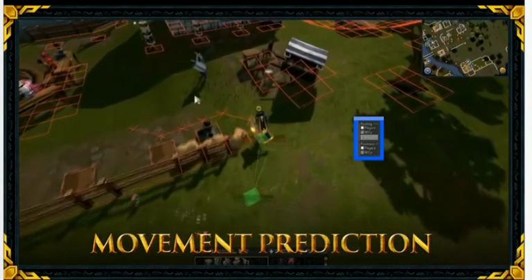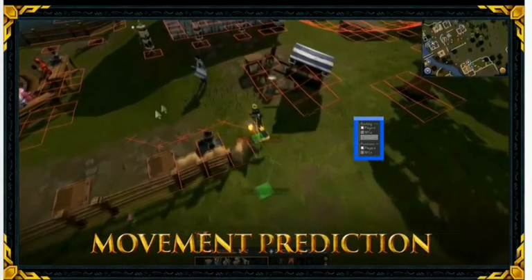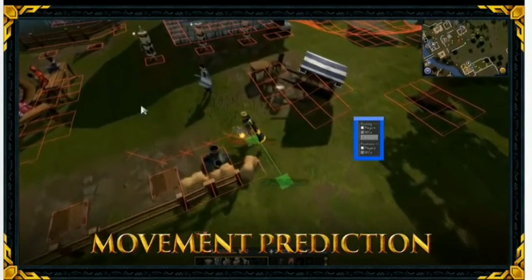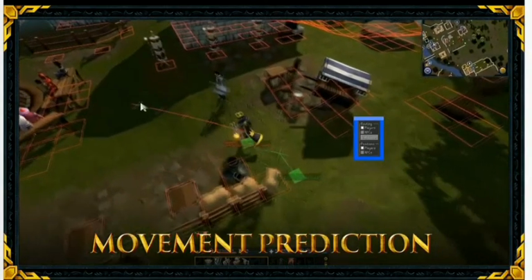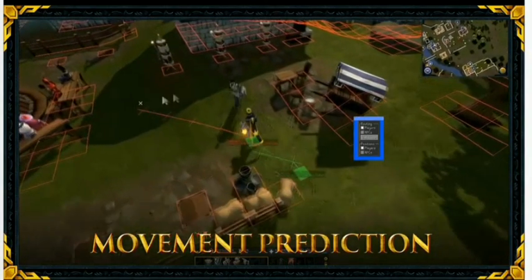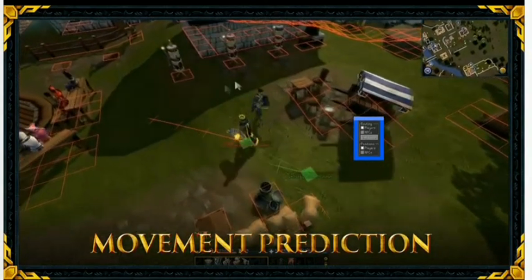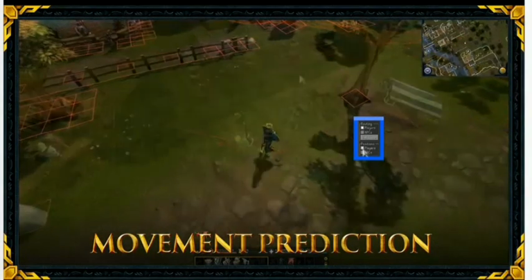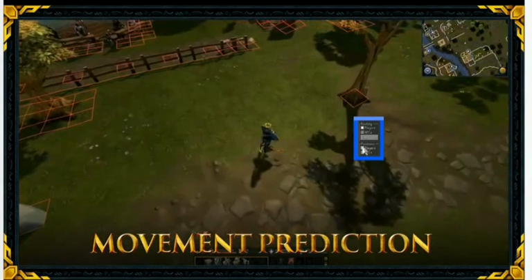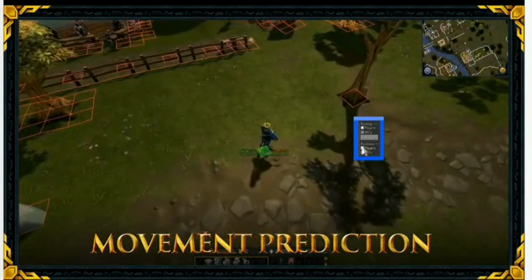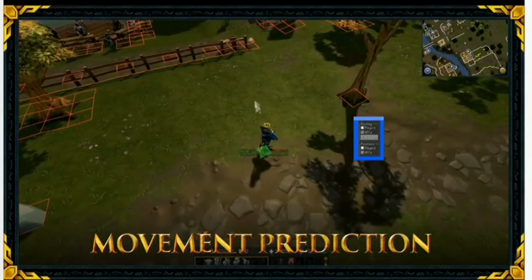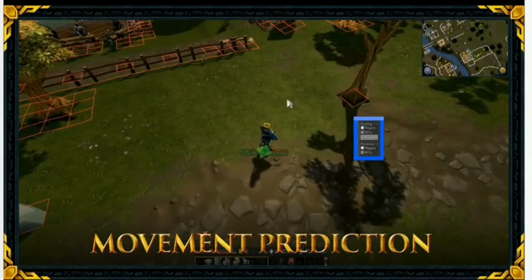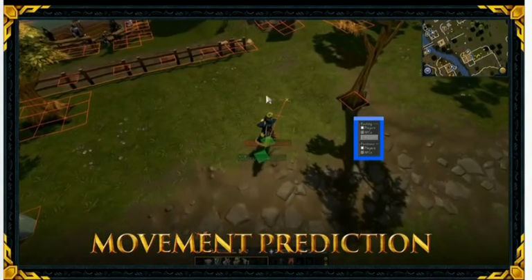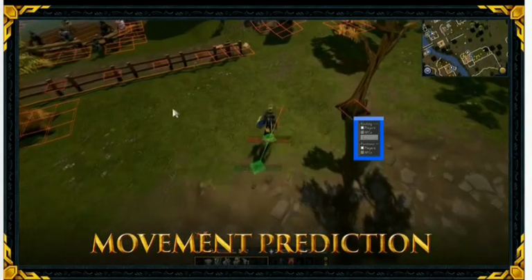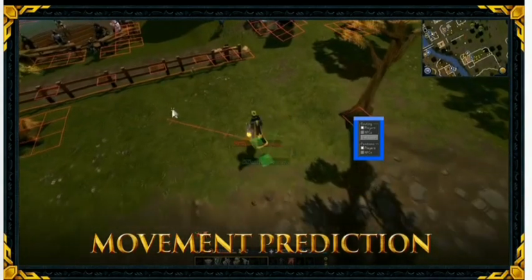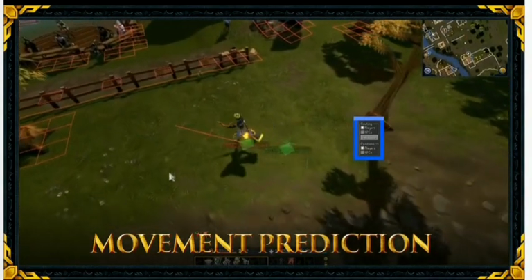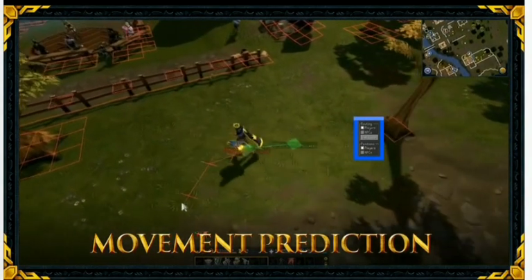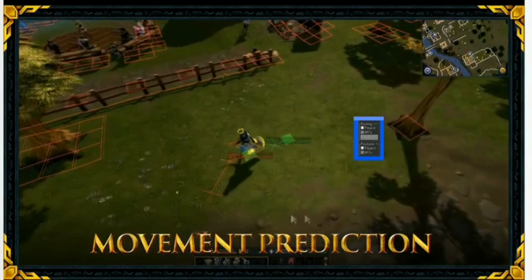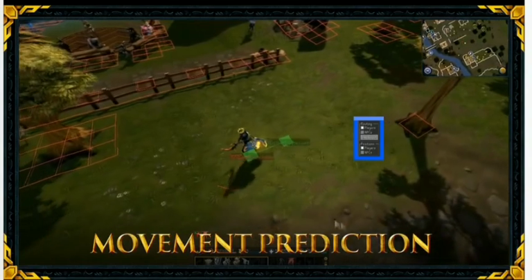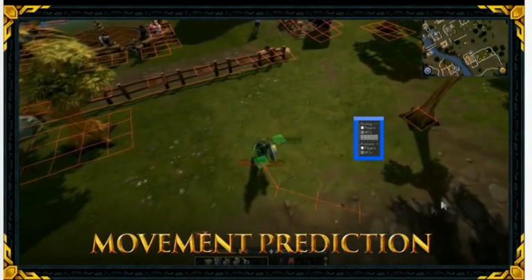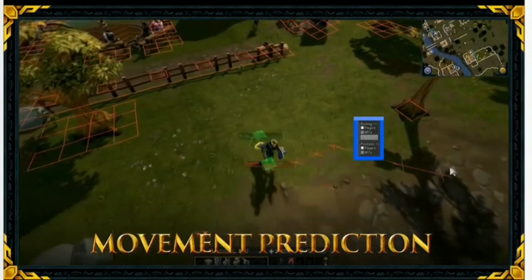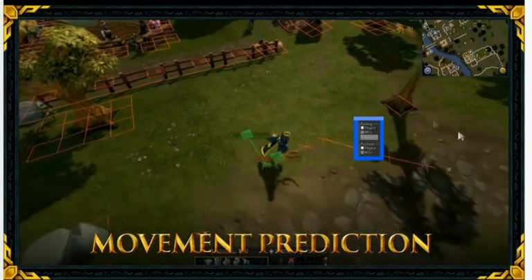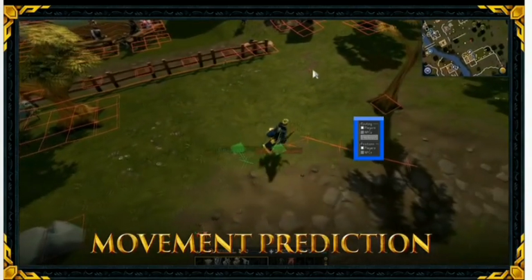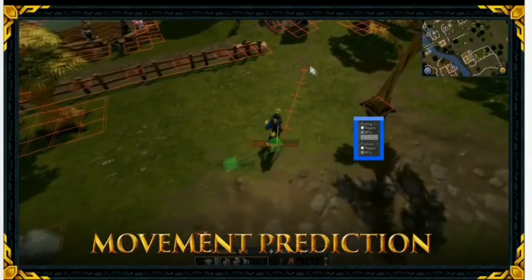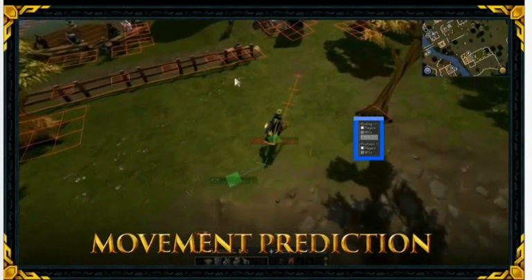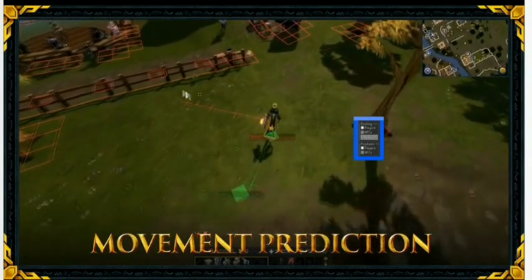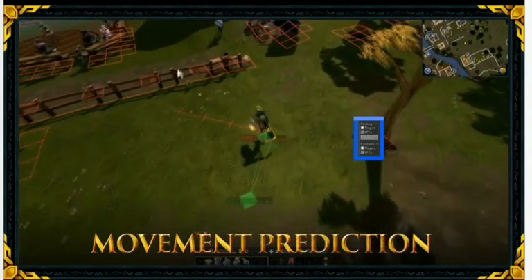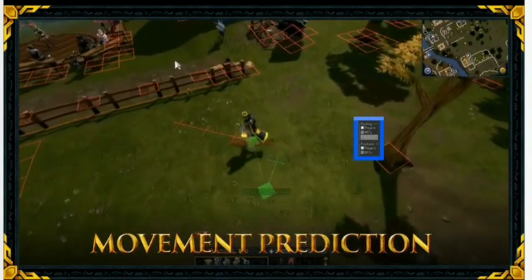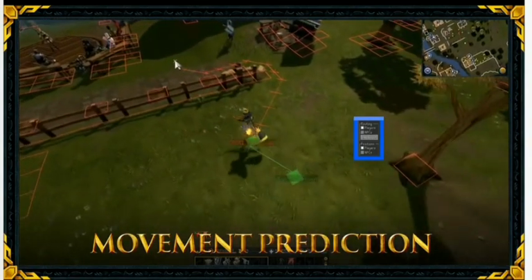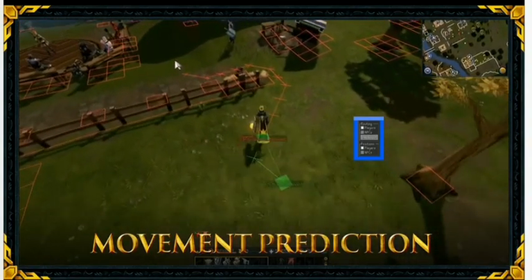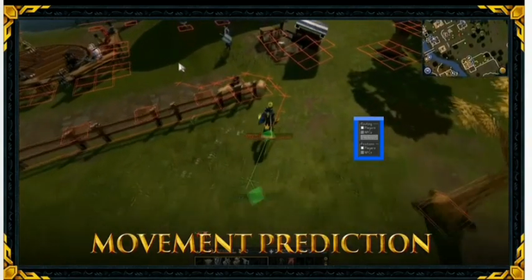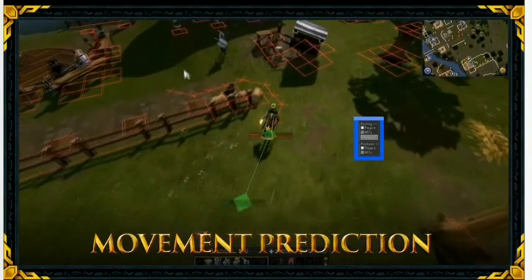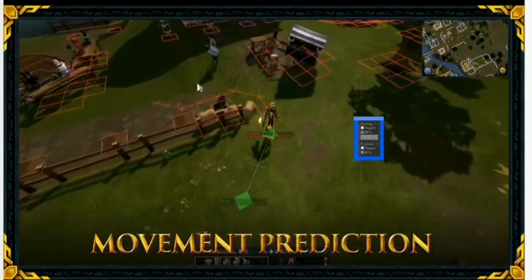That's because this system is predicting your path, moving you instantly, and the server and client are synchronizing as they go.